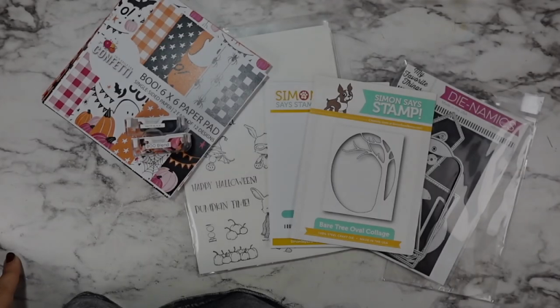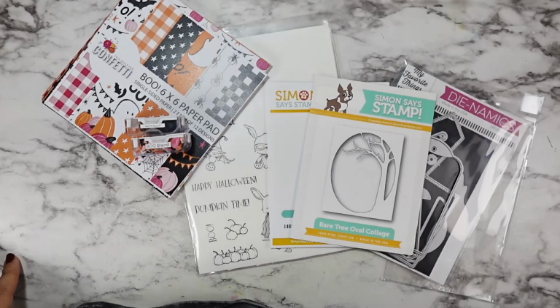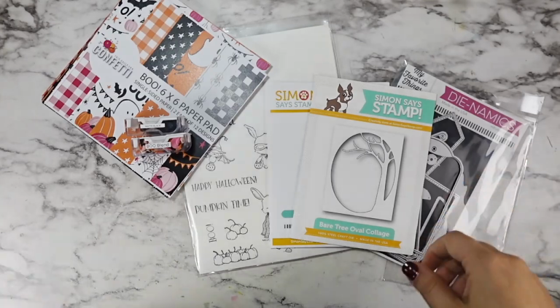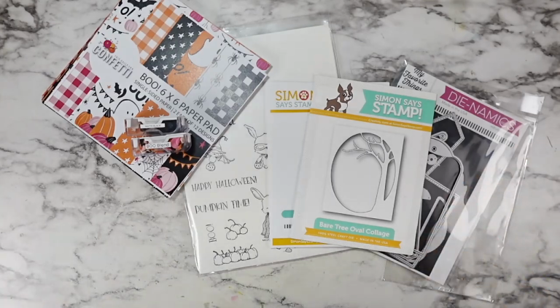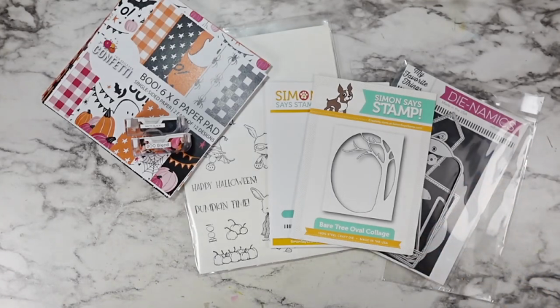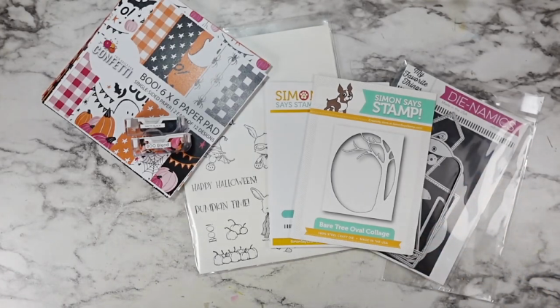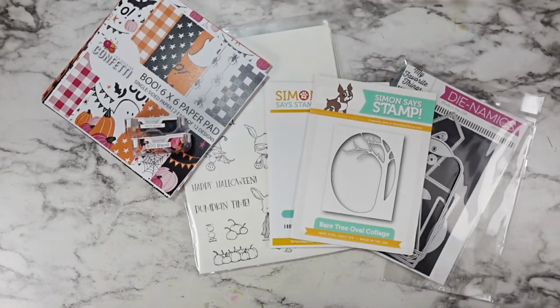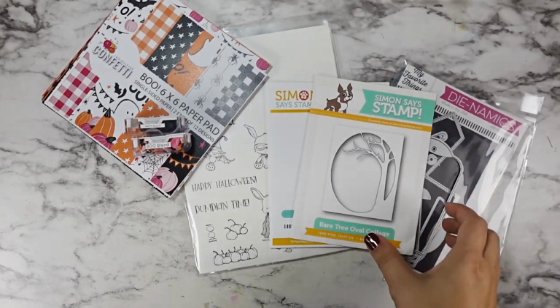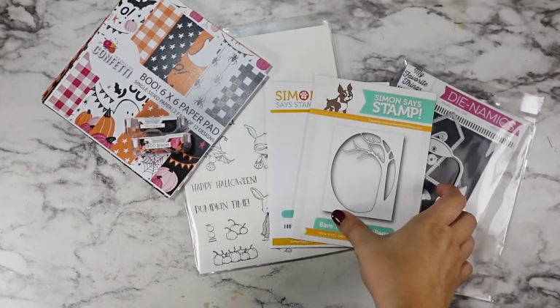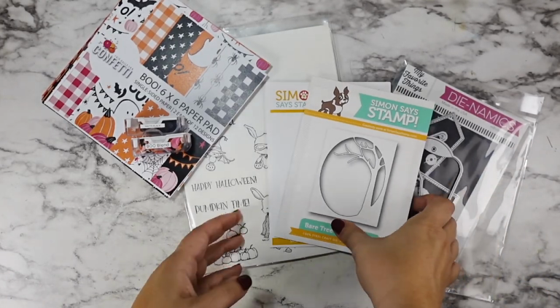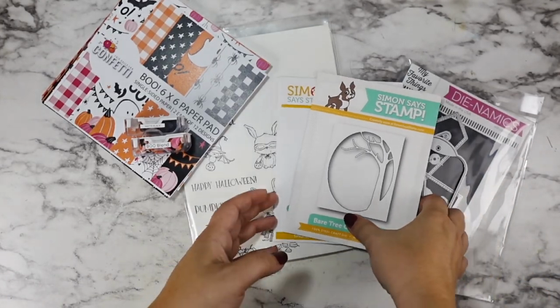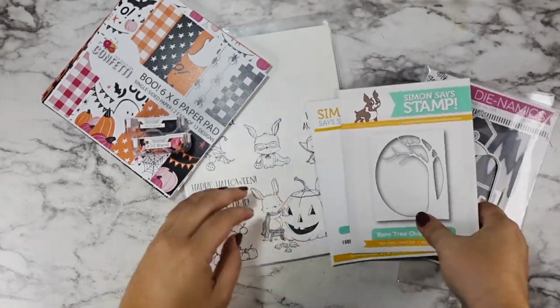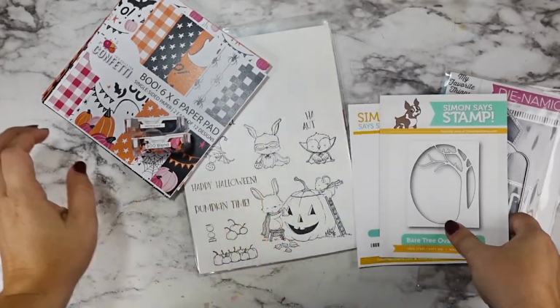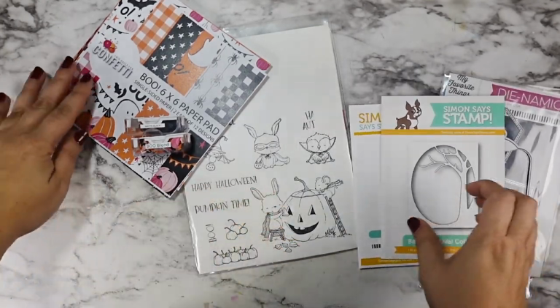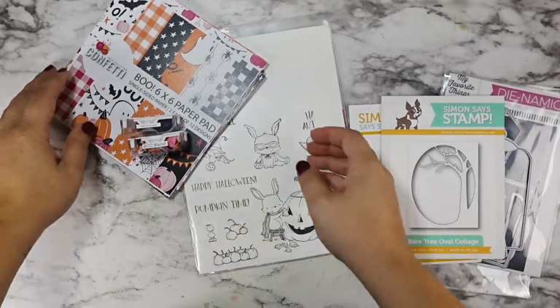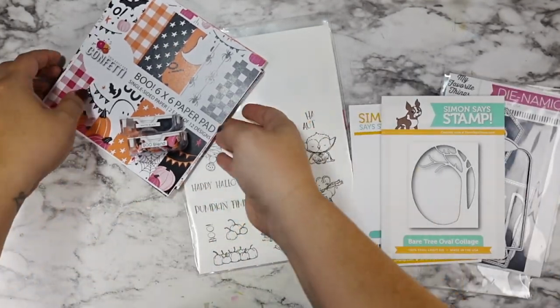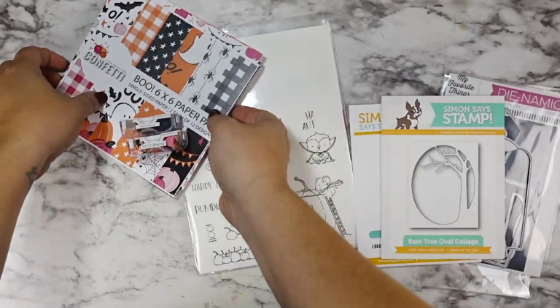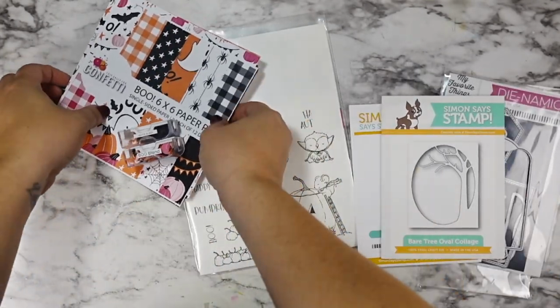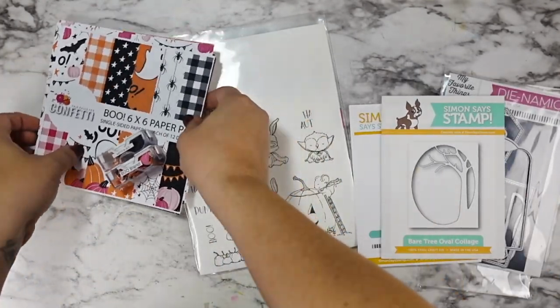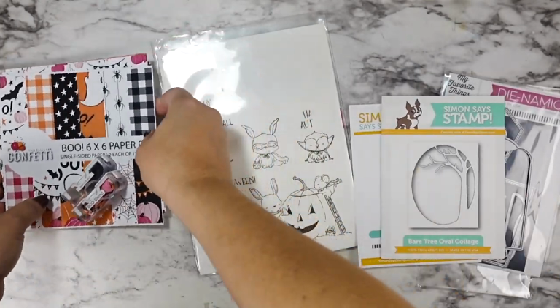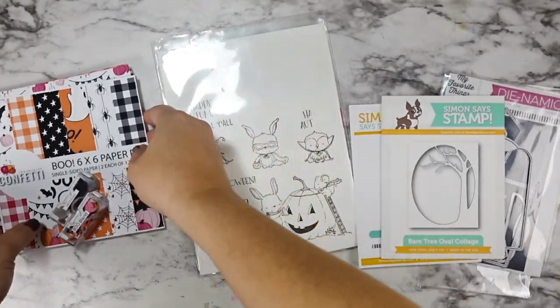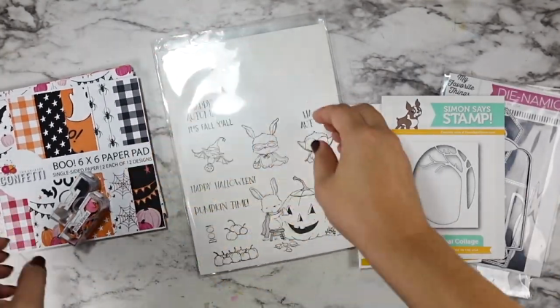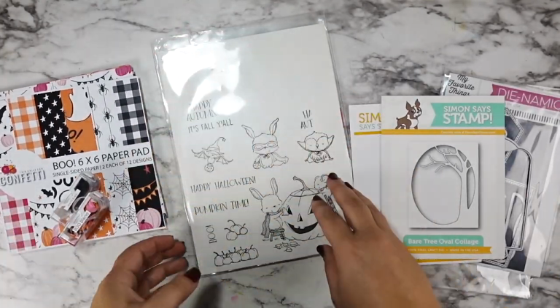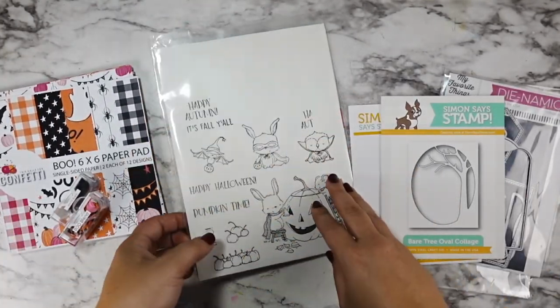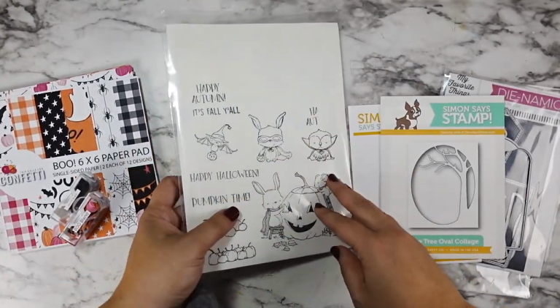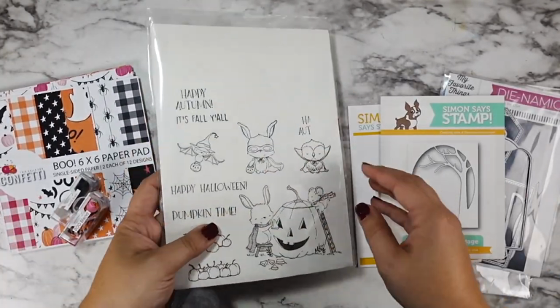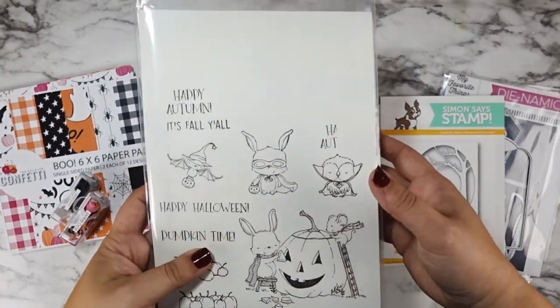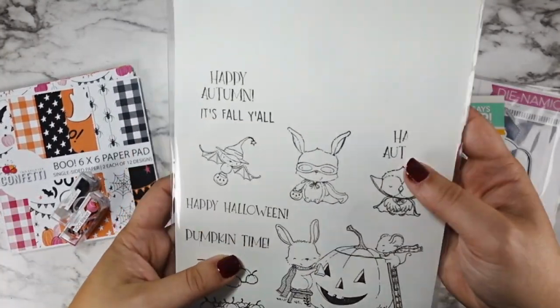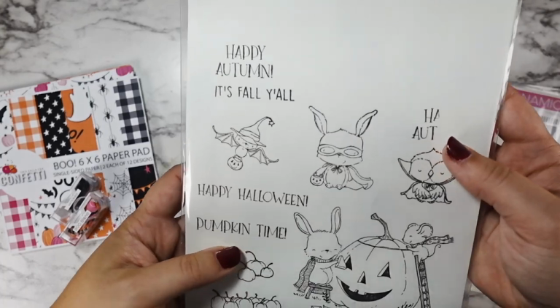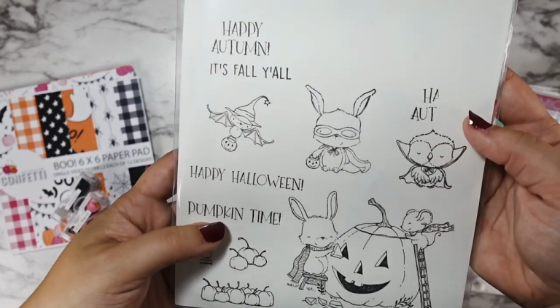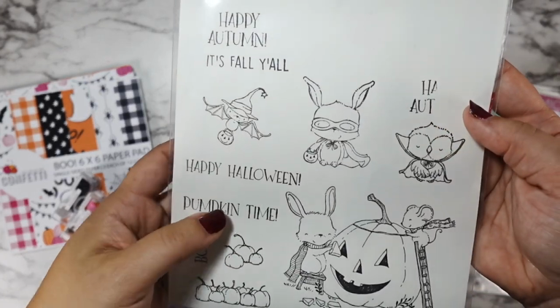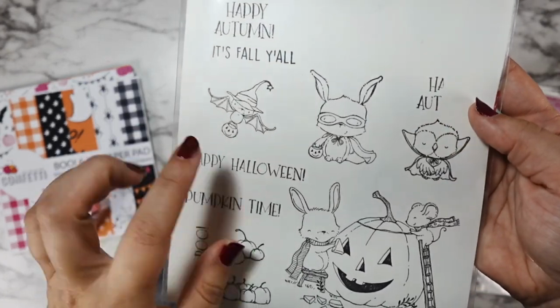Hi friends! Welcome back to another video in my October Eve series for 2023.